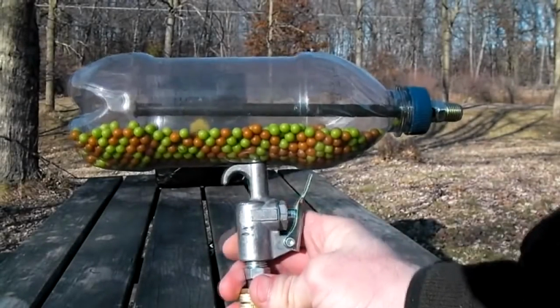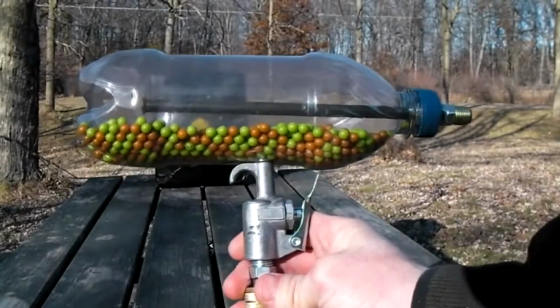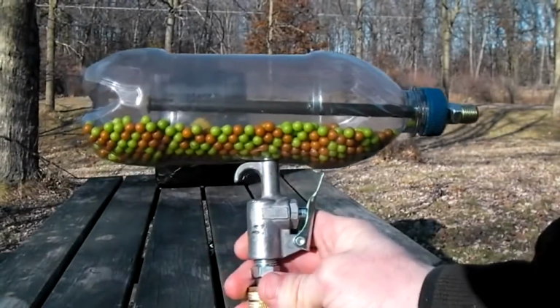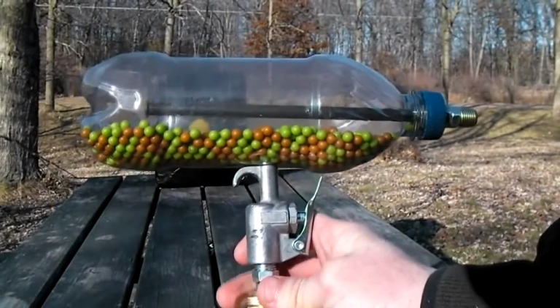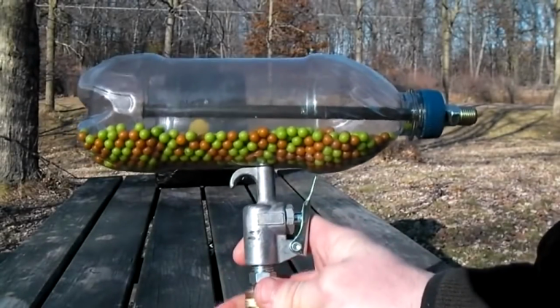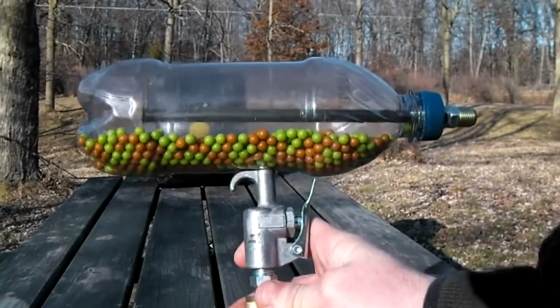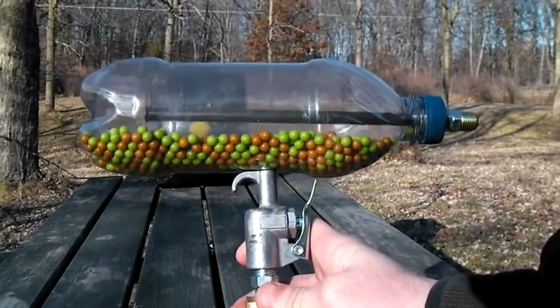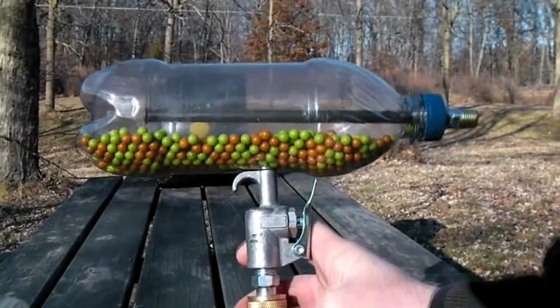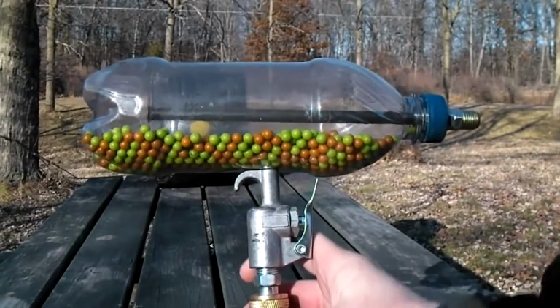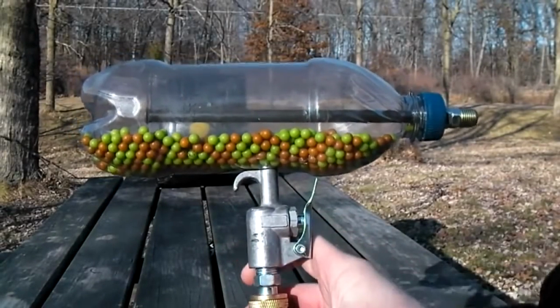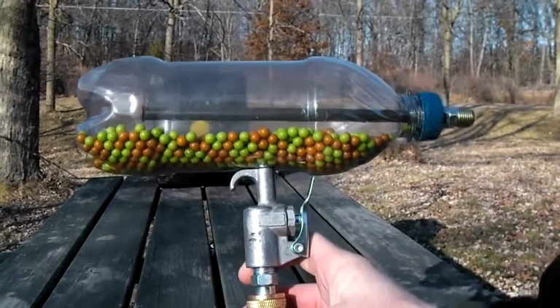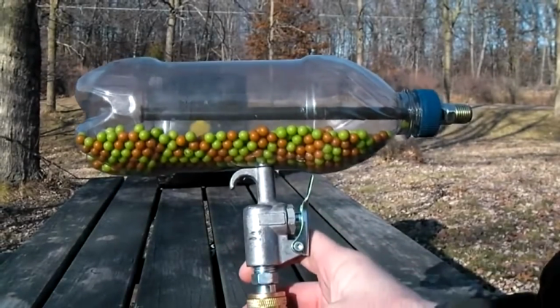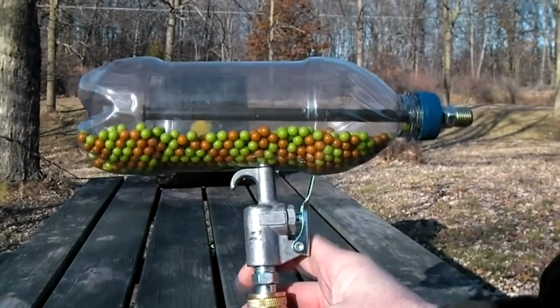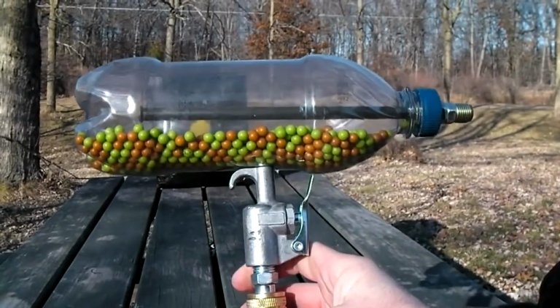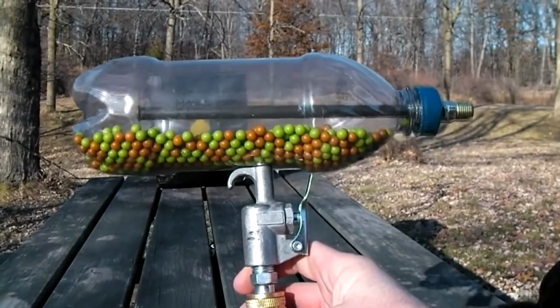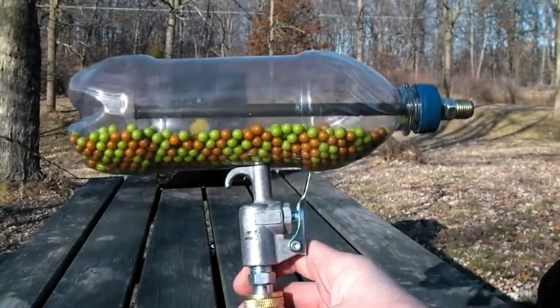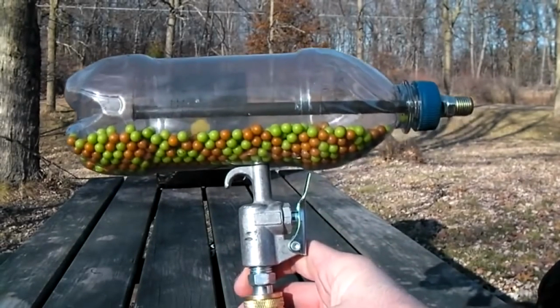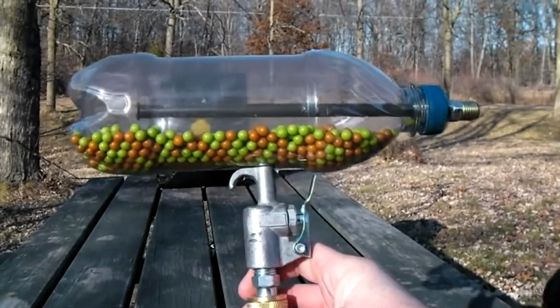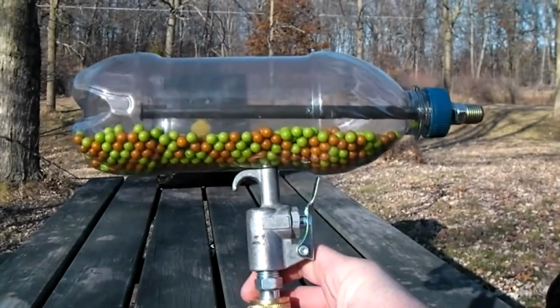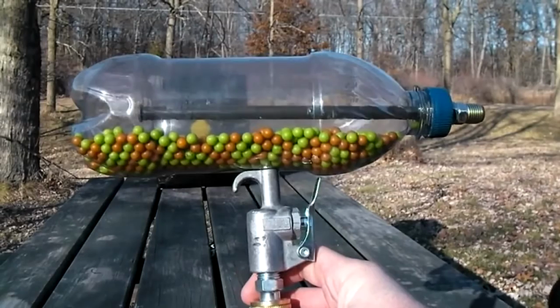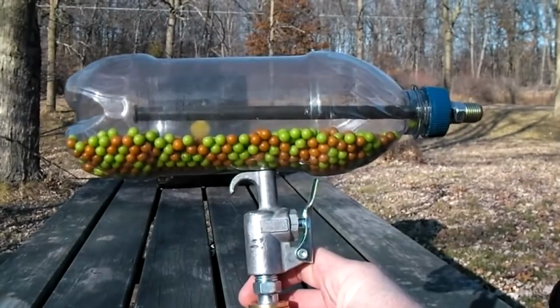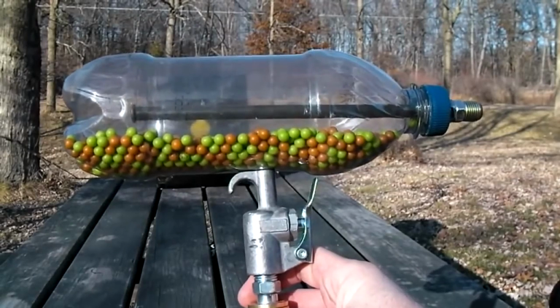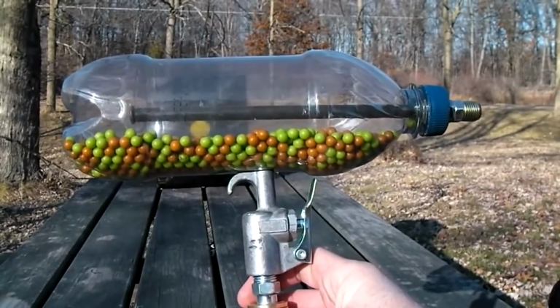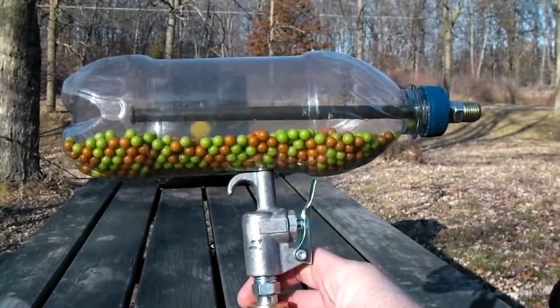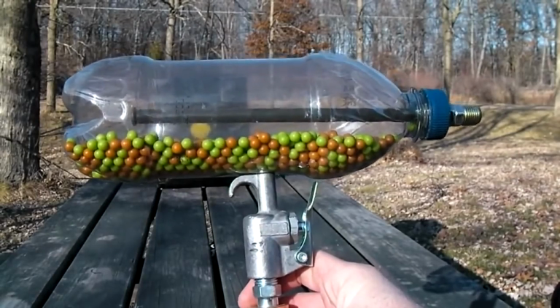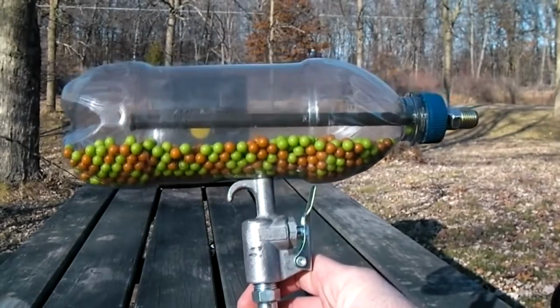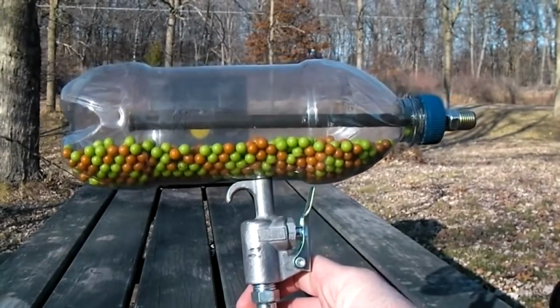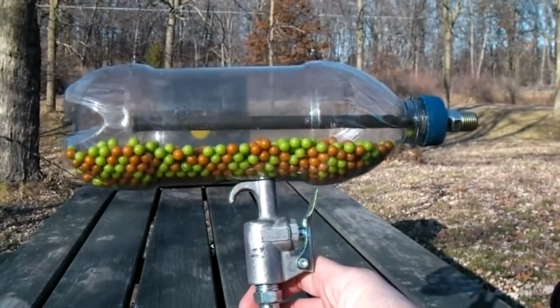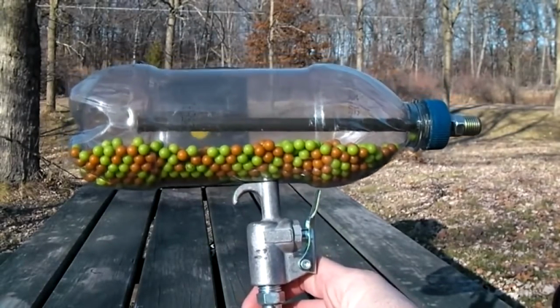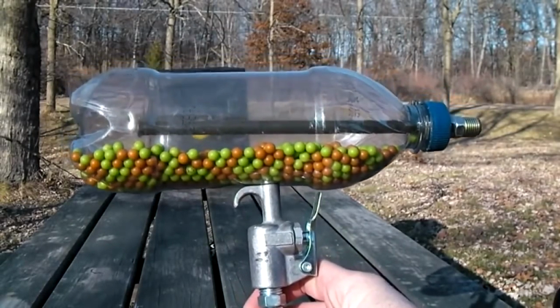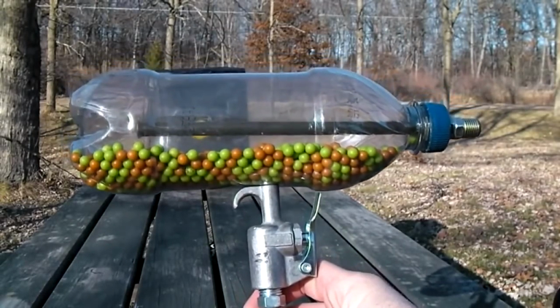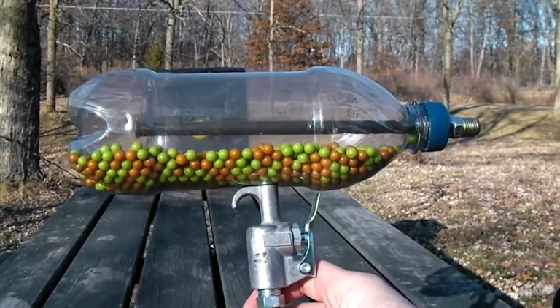In this video I'll be showing how to make a bullpup style airsoft machine gun out of a soda bottle.